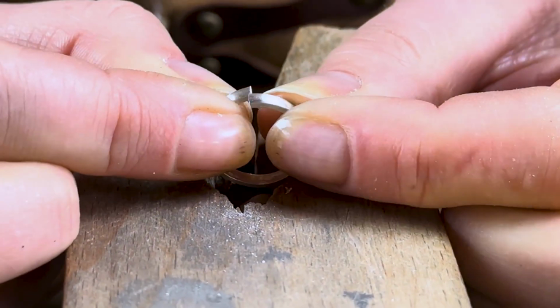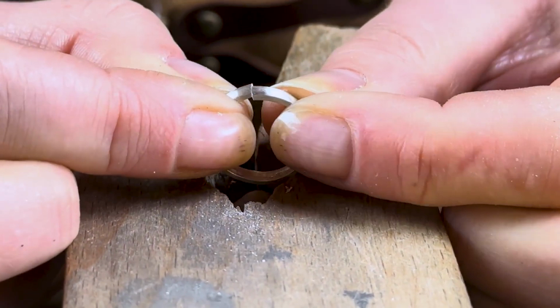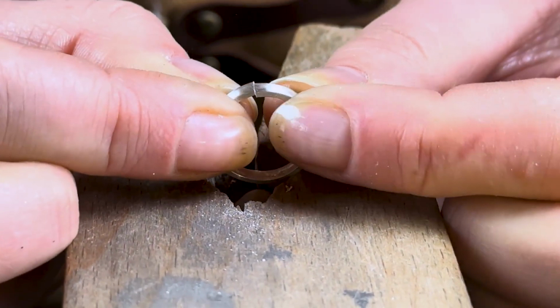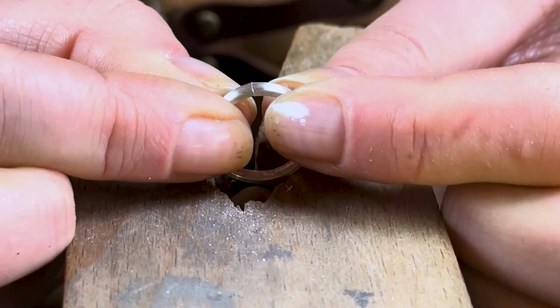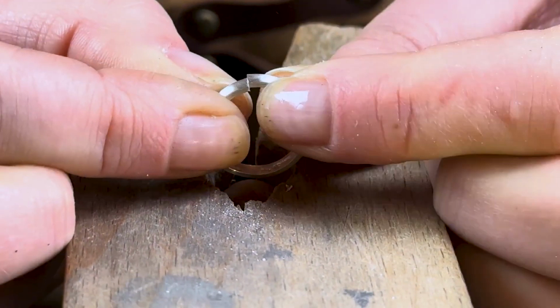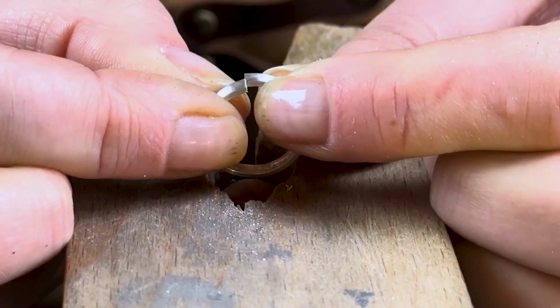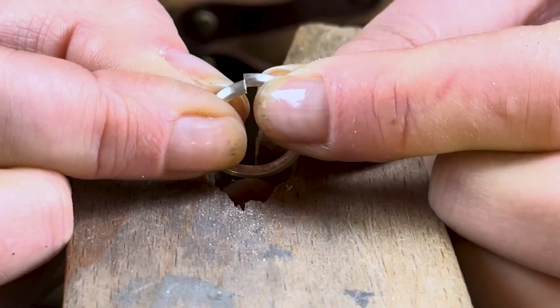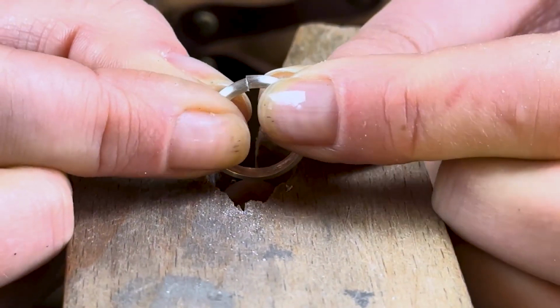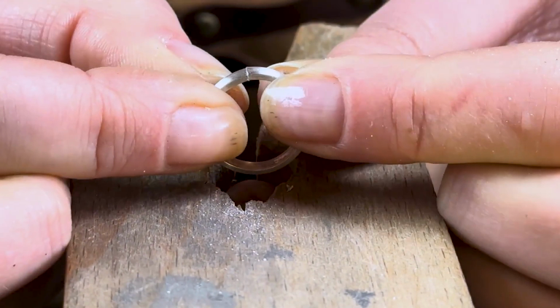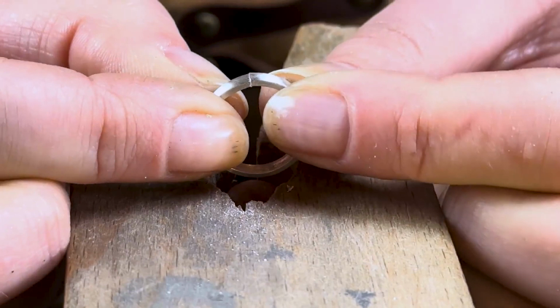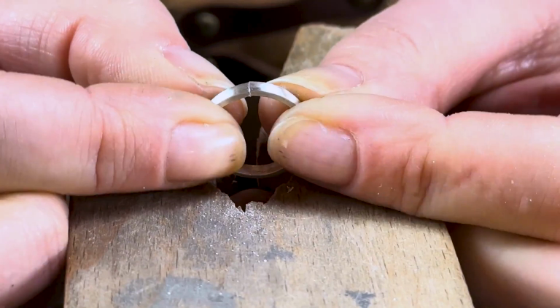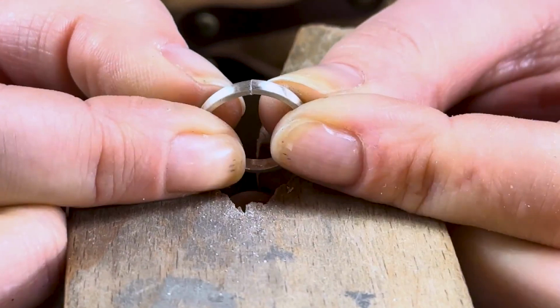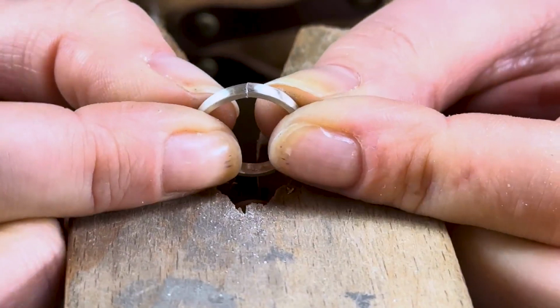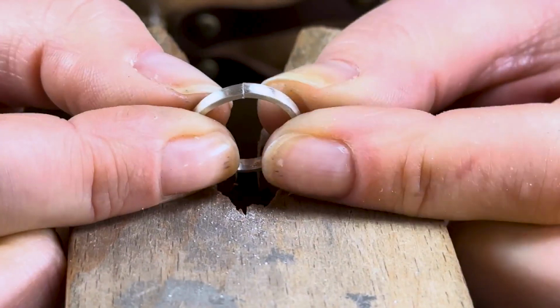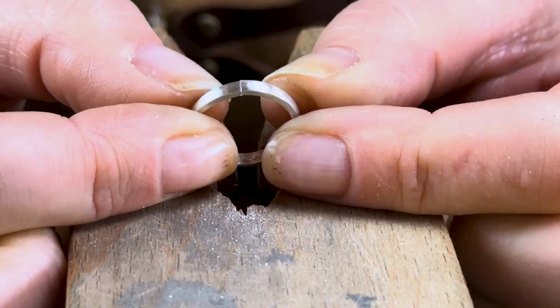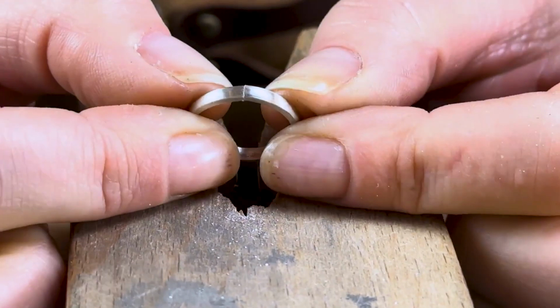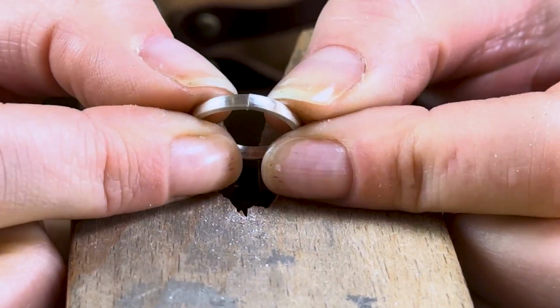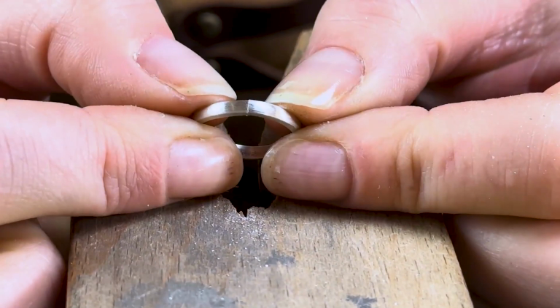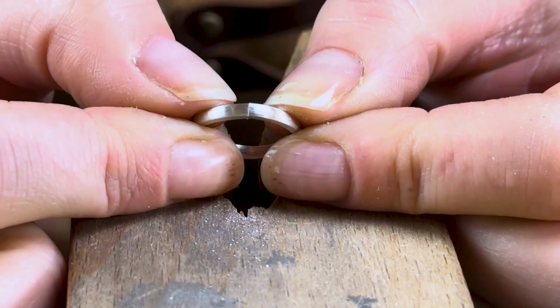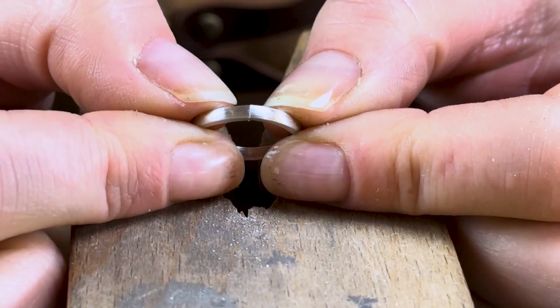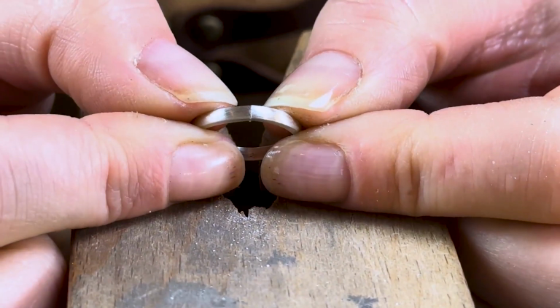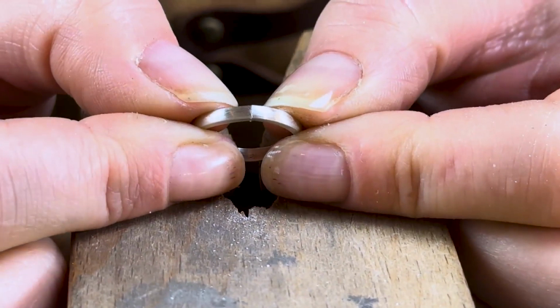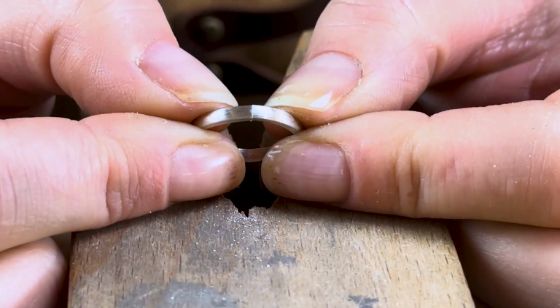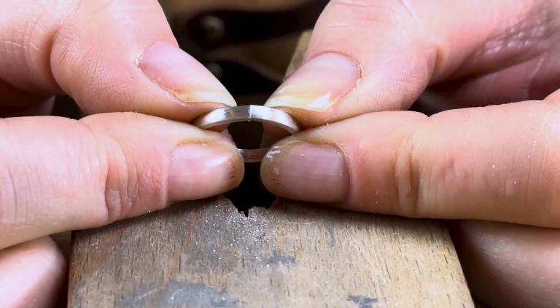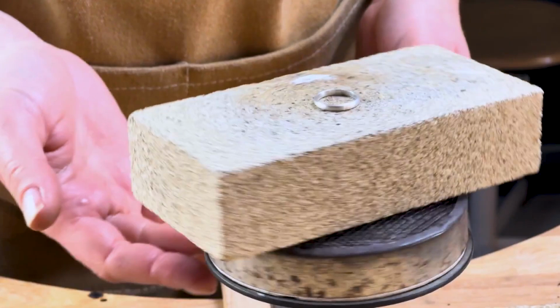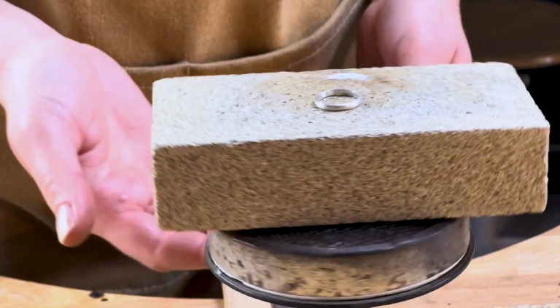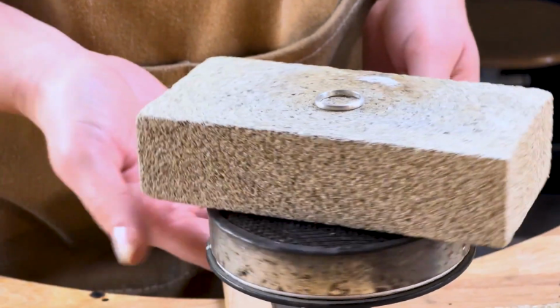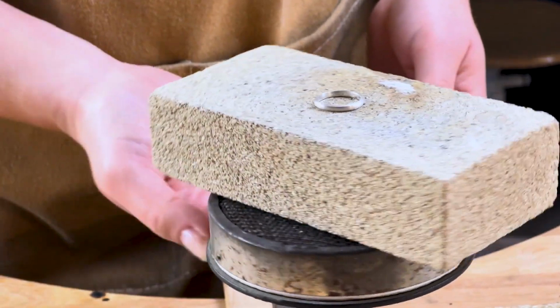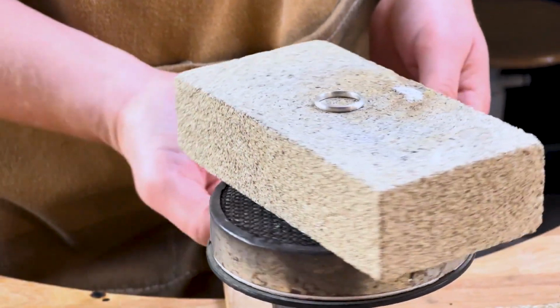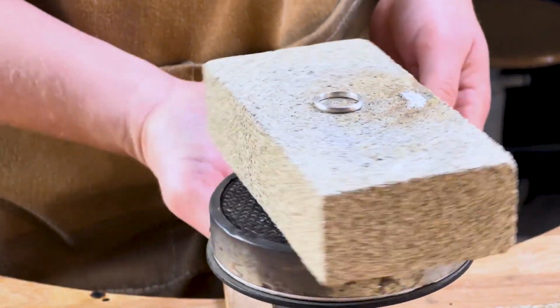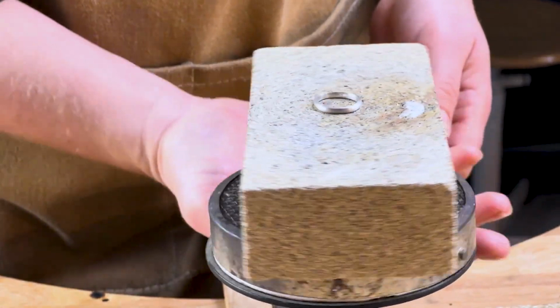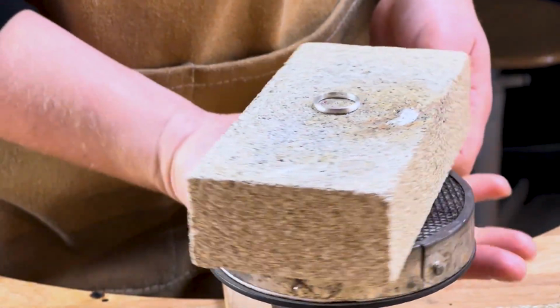Then cross your ends over and bring them together one last time and you'll have a perfect join, ready for soldering. Easy.